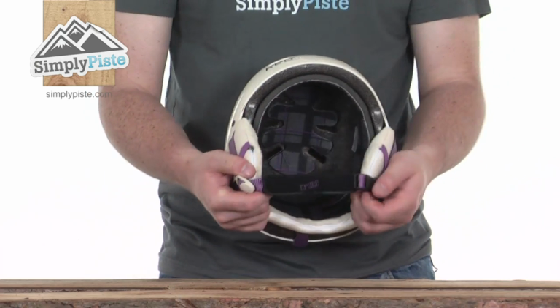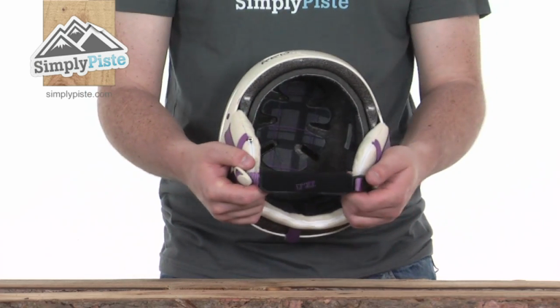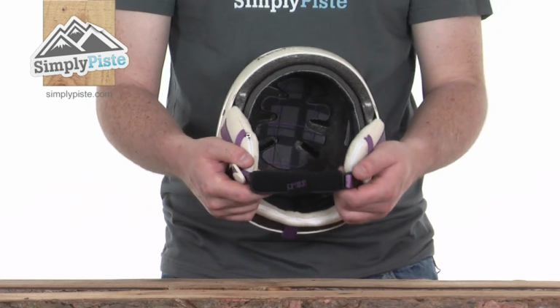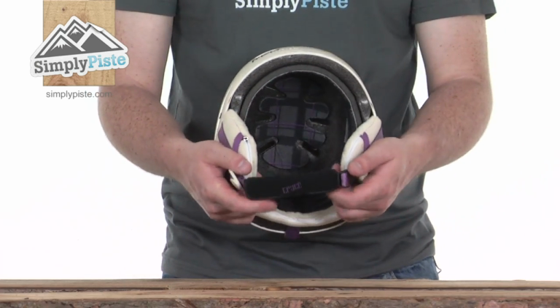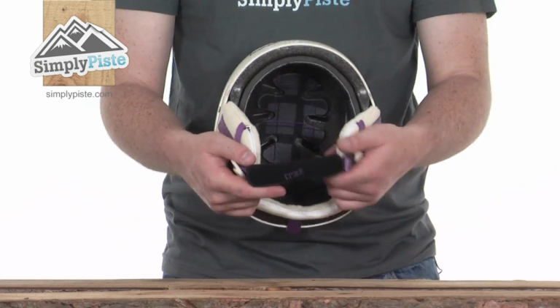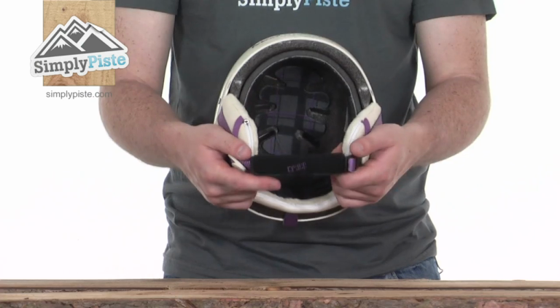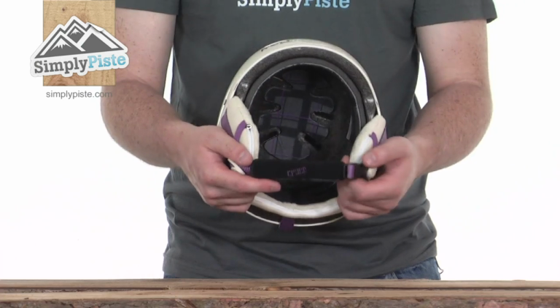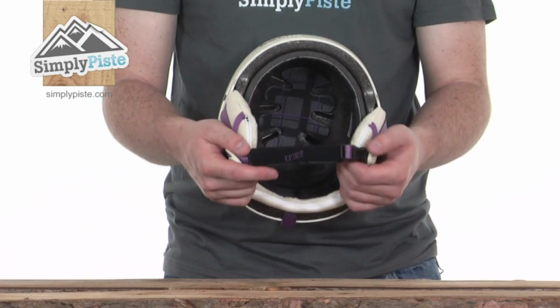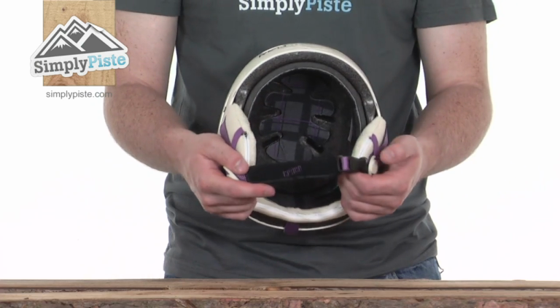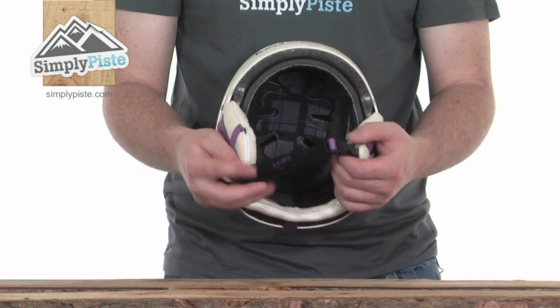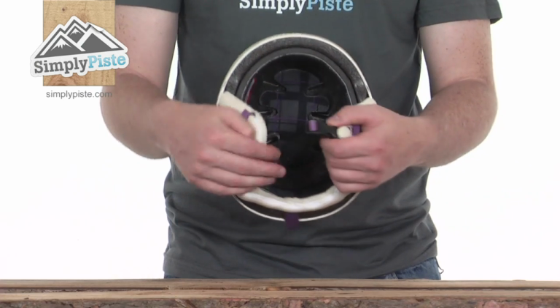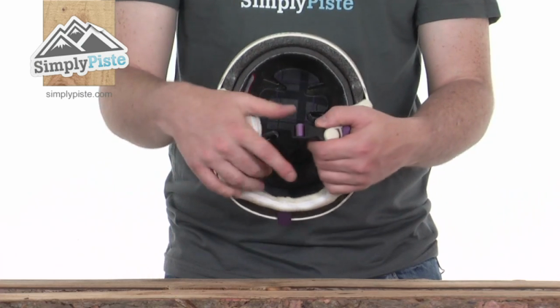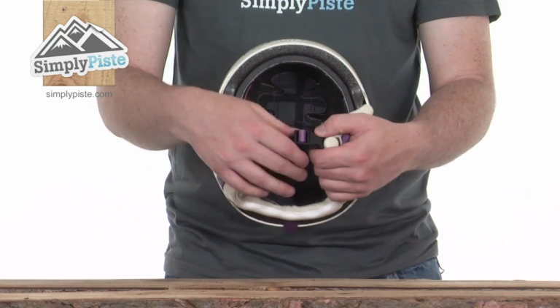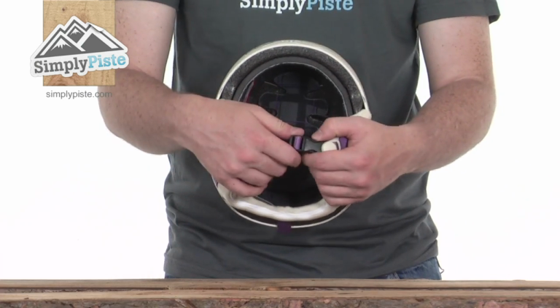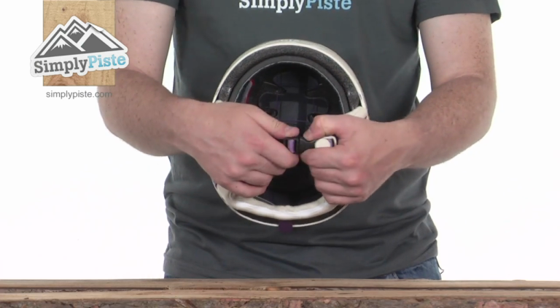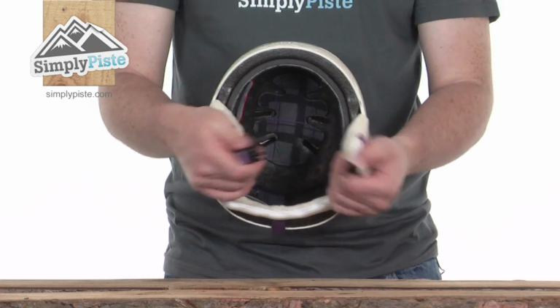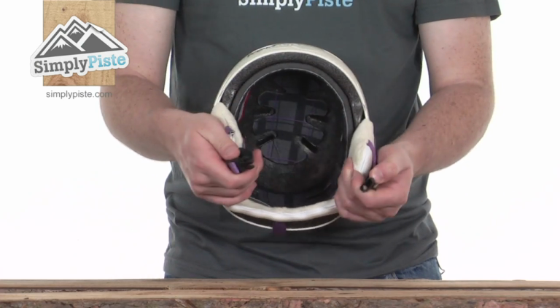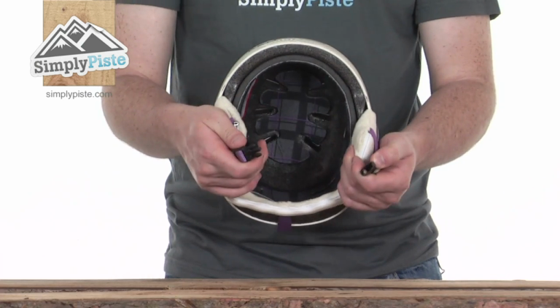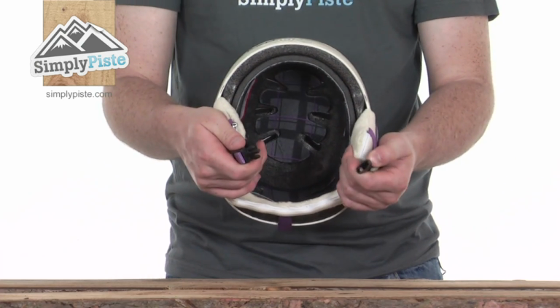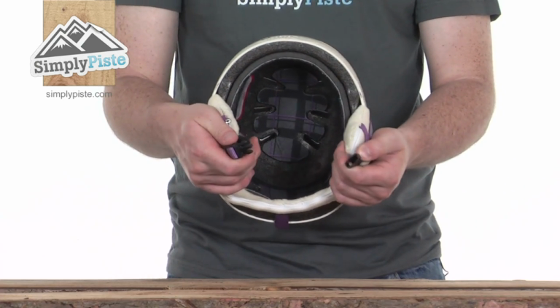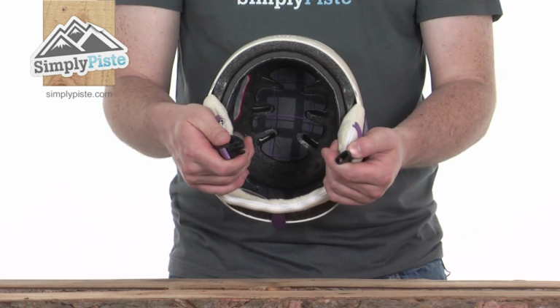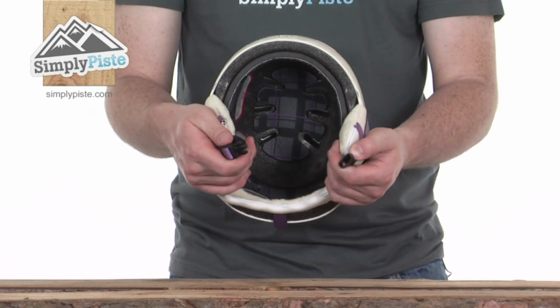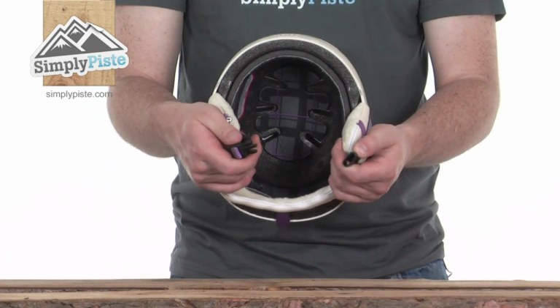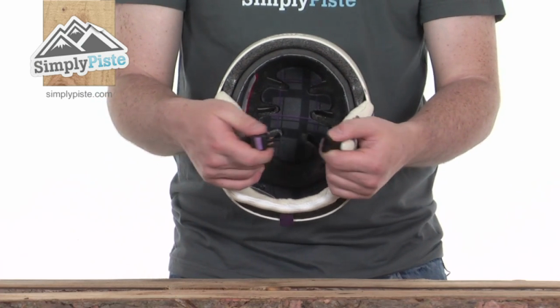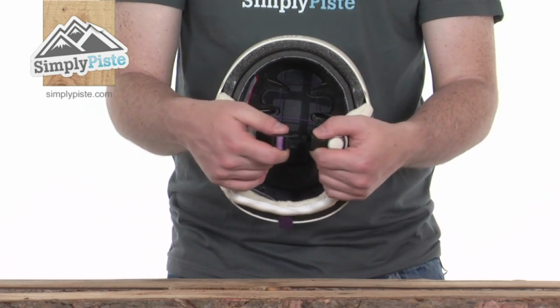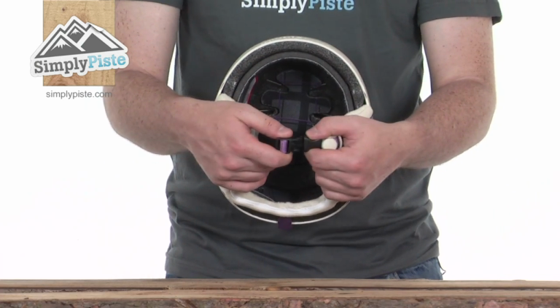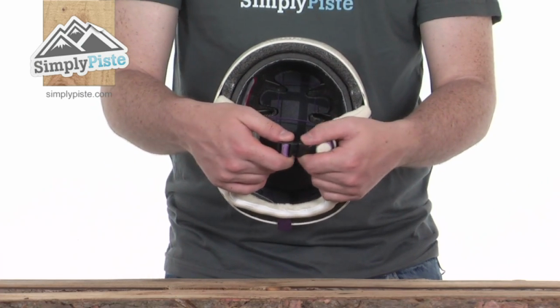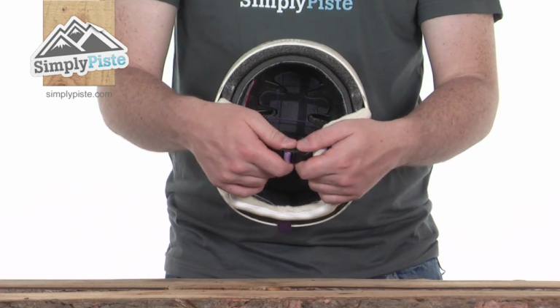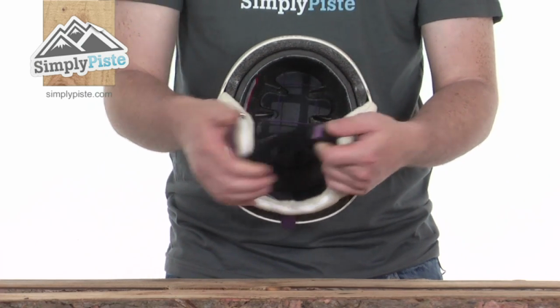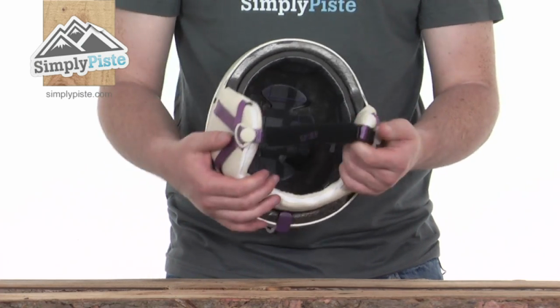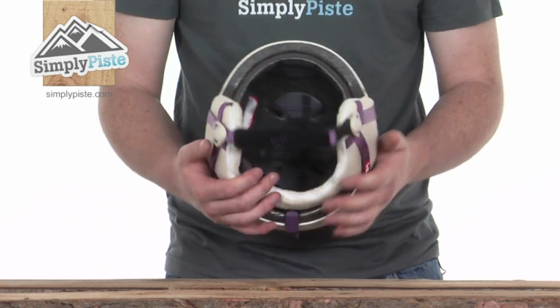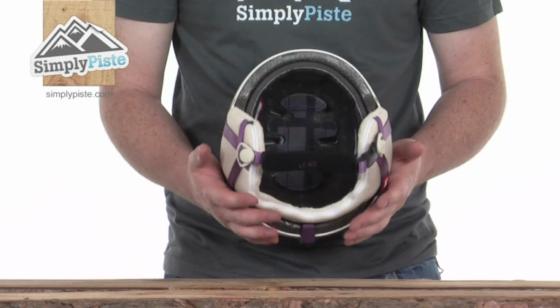There's also an adjustable neck strap at the bottom with a nice fleecy tab around it to keep it comfortable against your chin, and a quick release clip to make it nice and easy to get on and off.